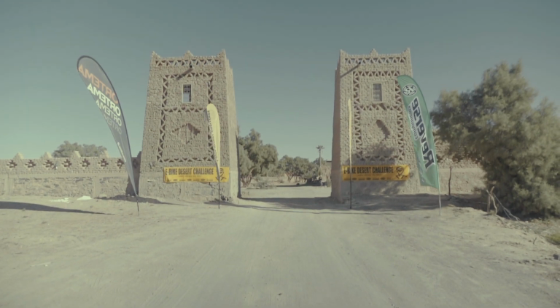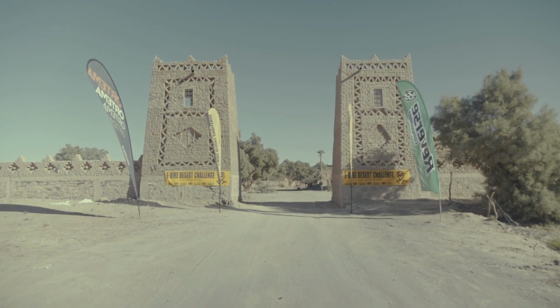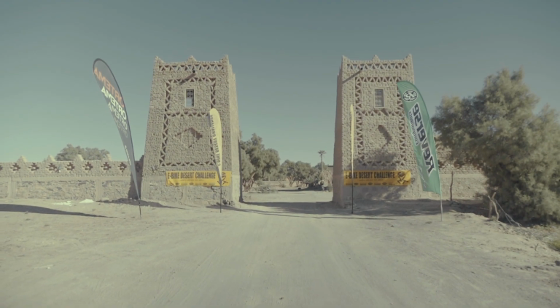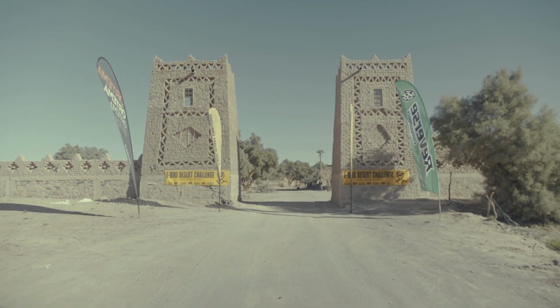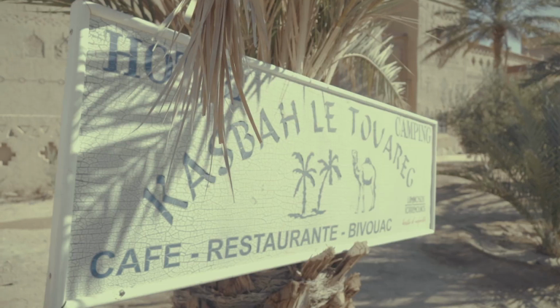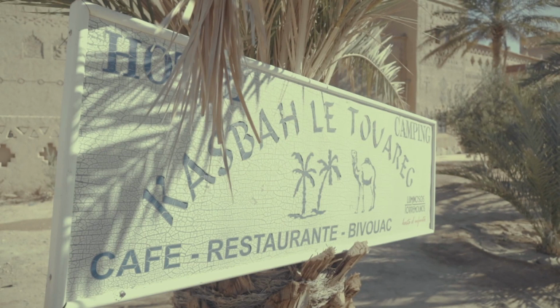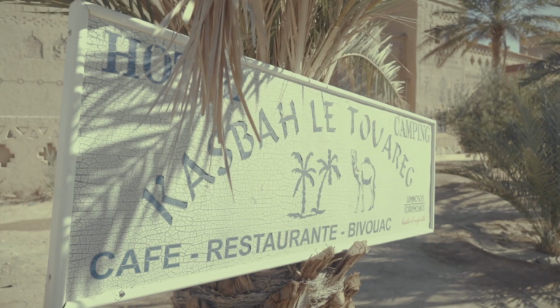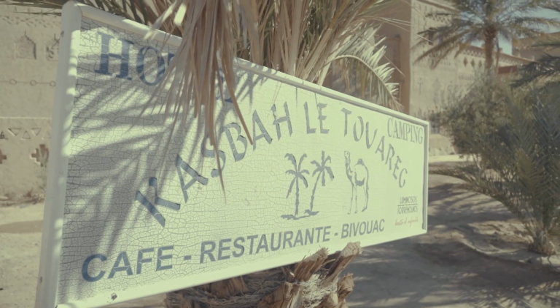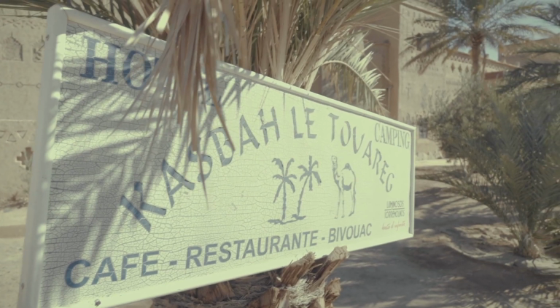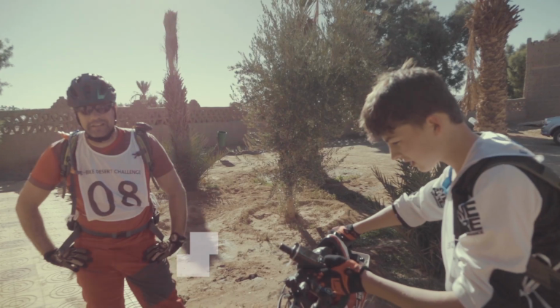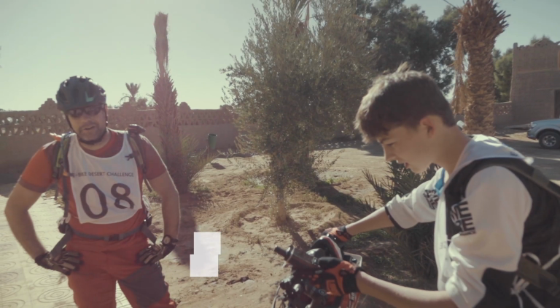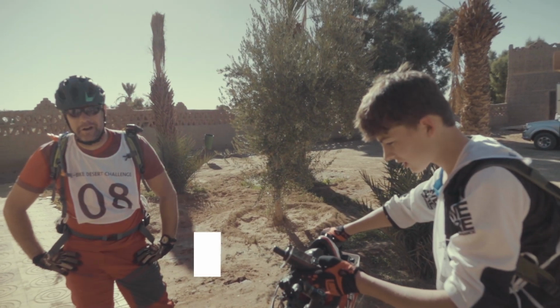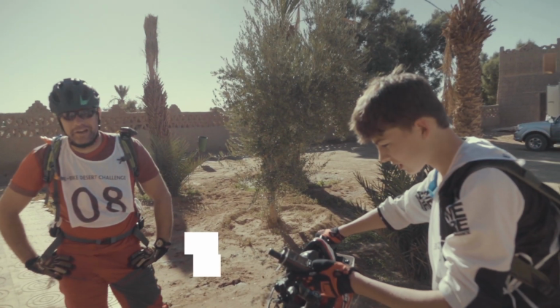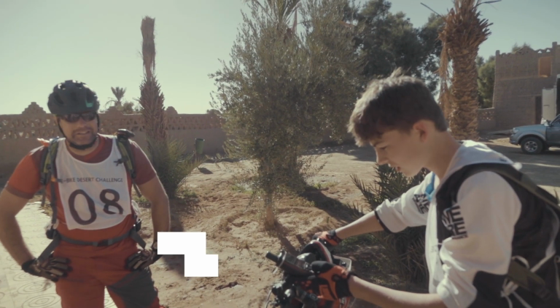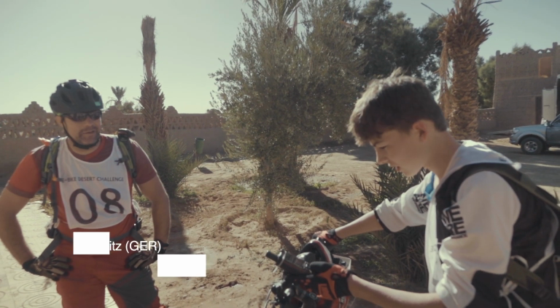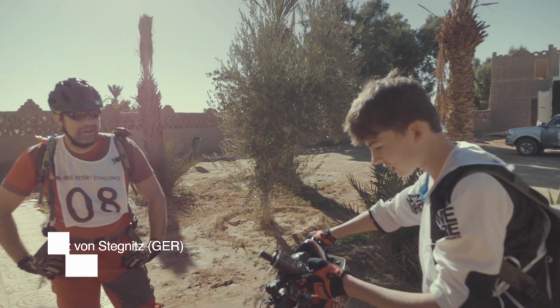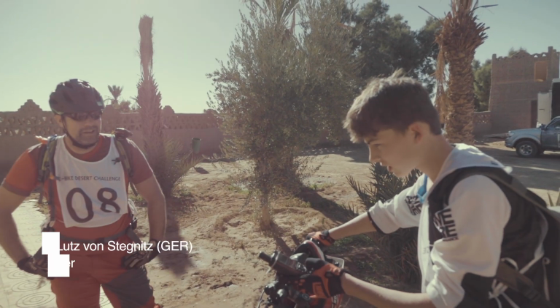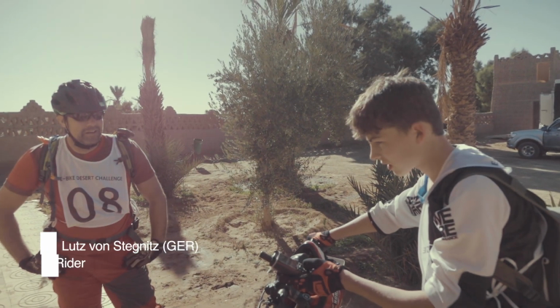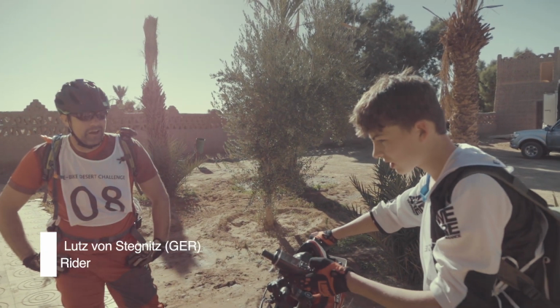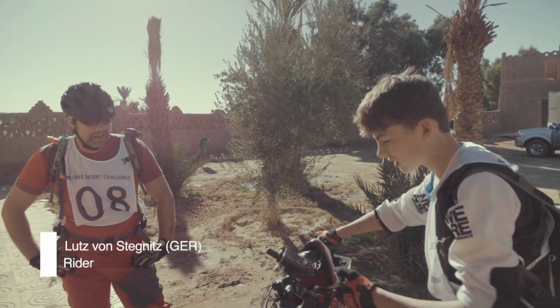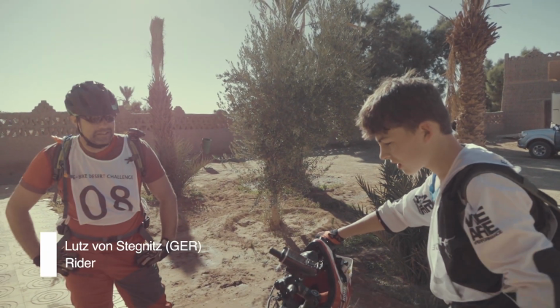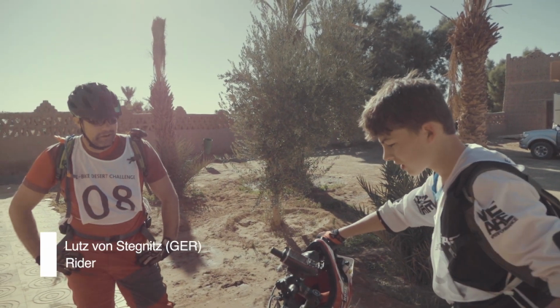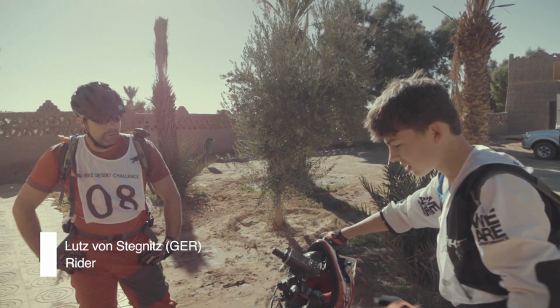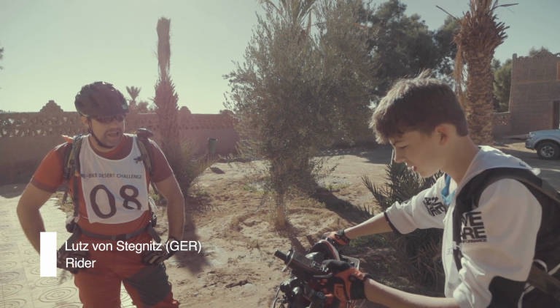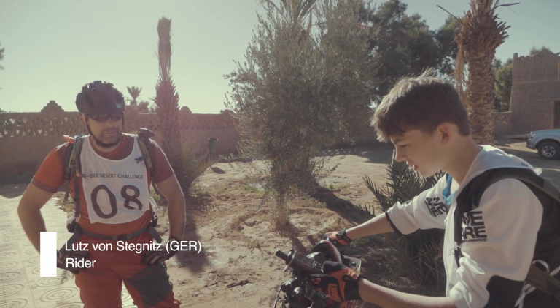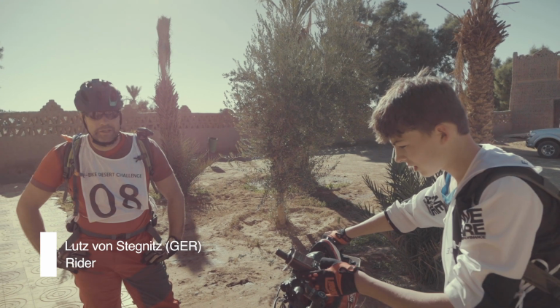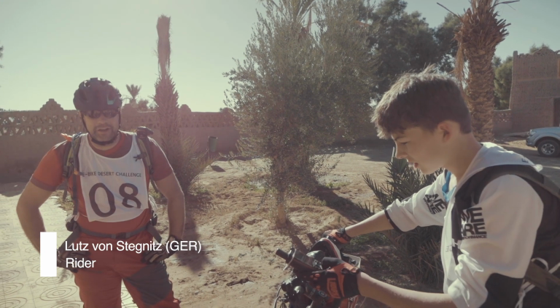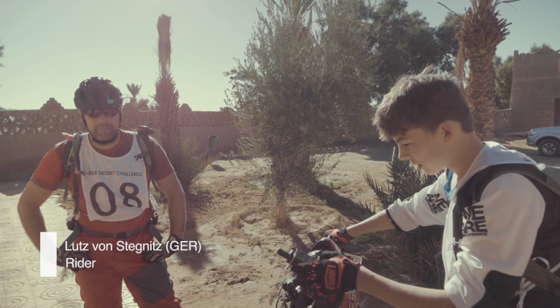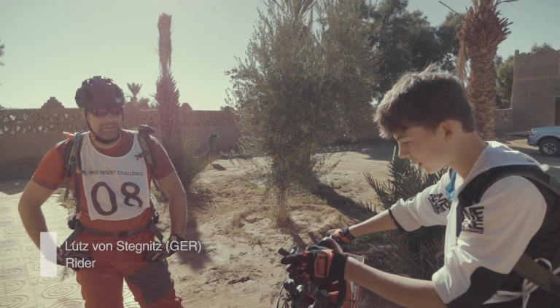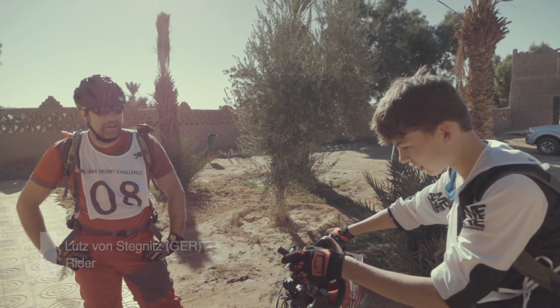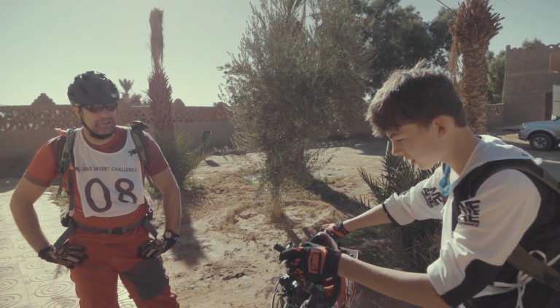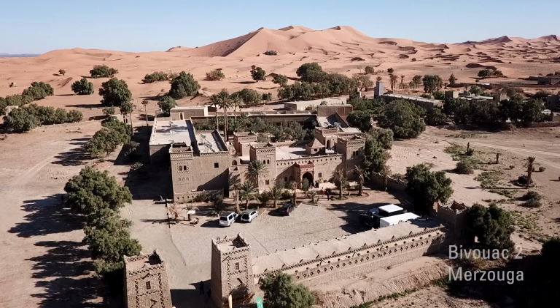I'm first here, but I started earlier, so I guess Robert has the better time — definitely.